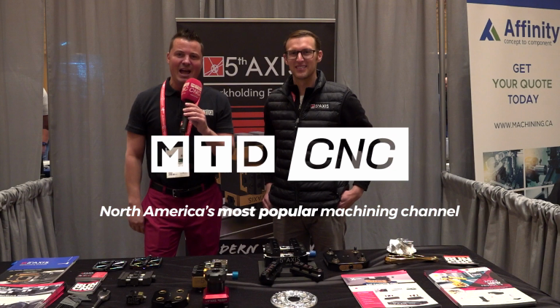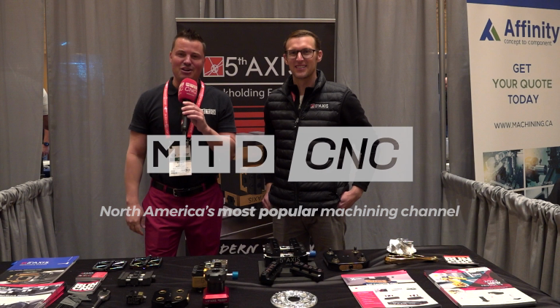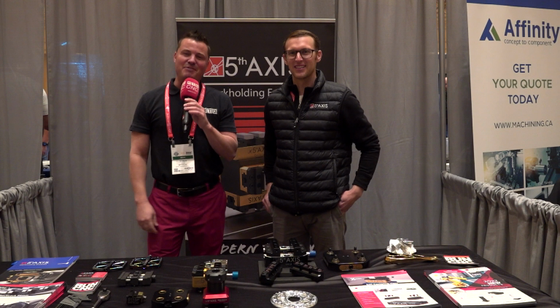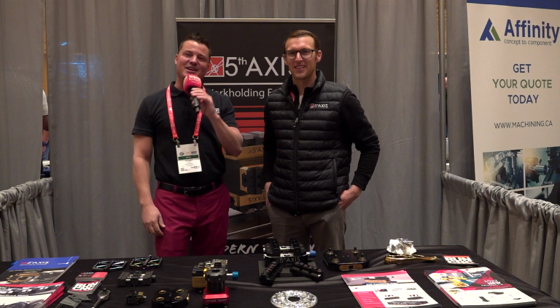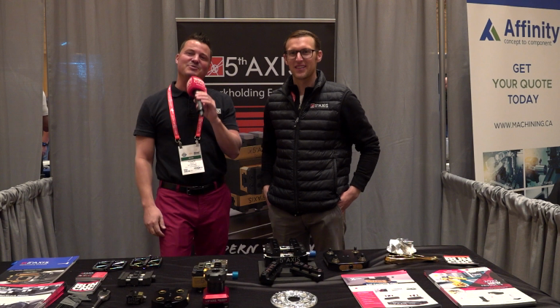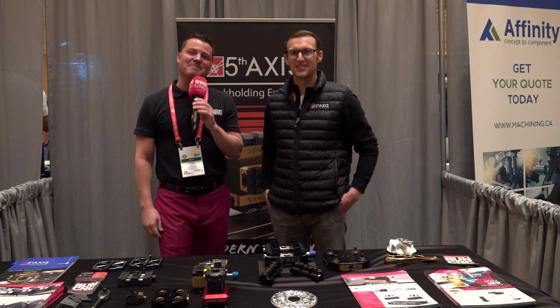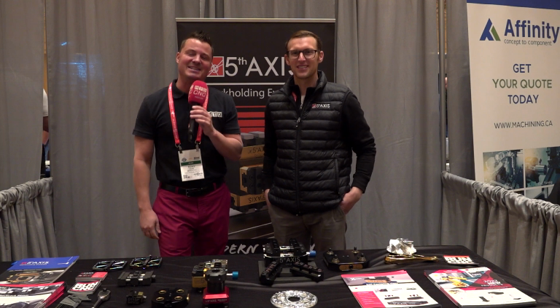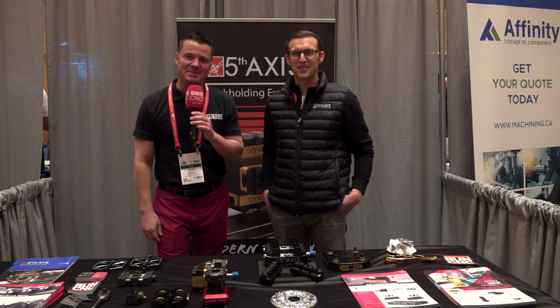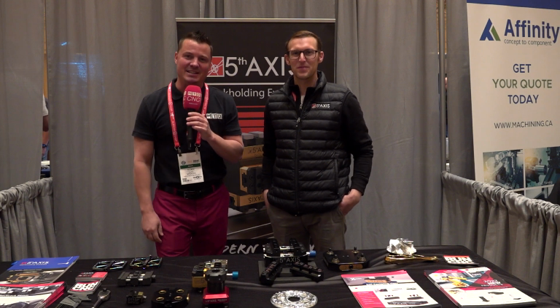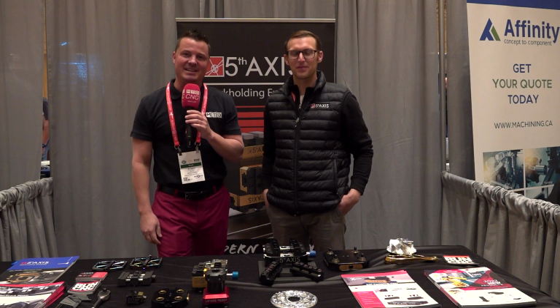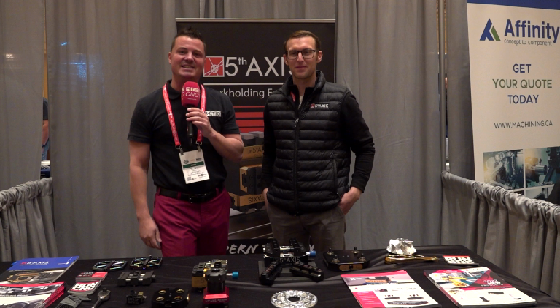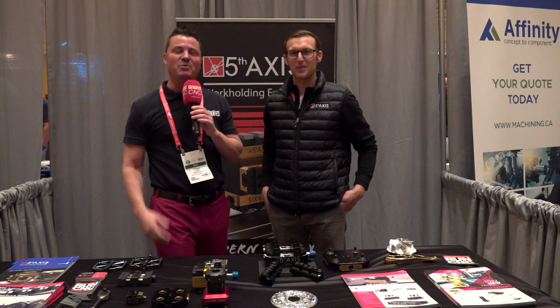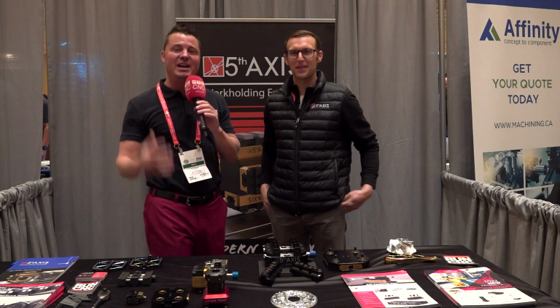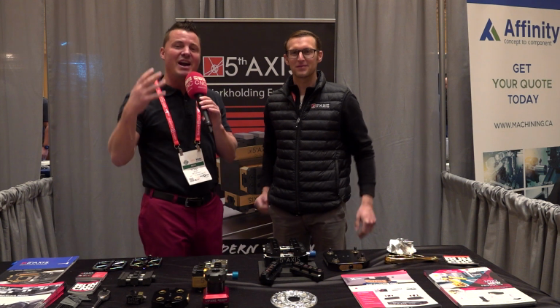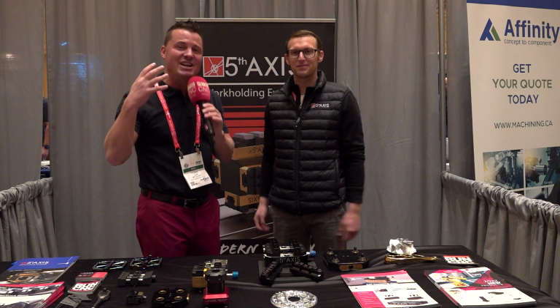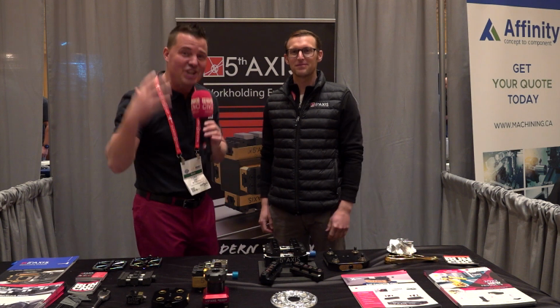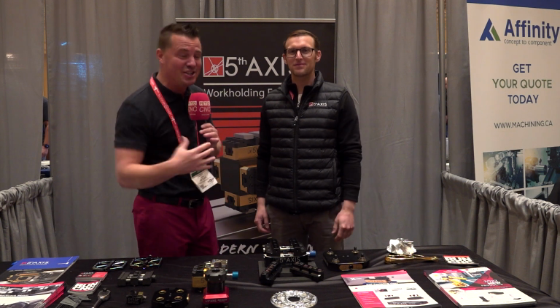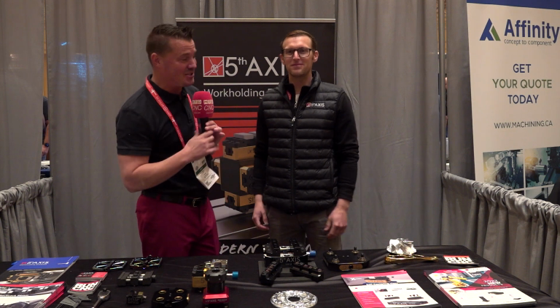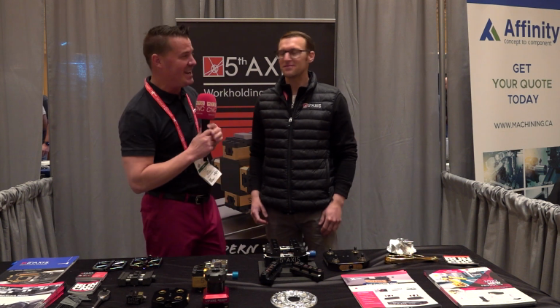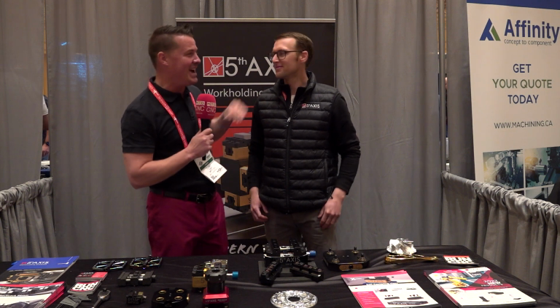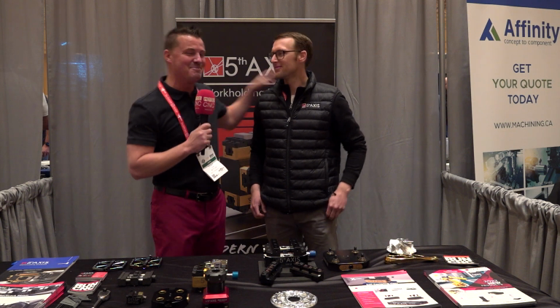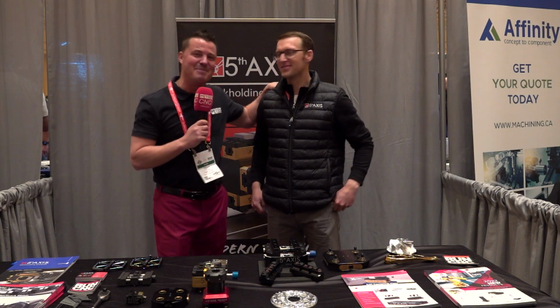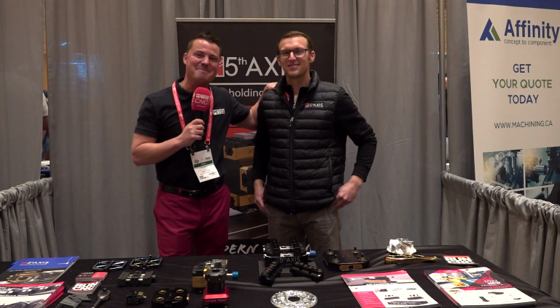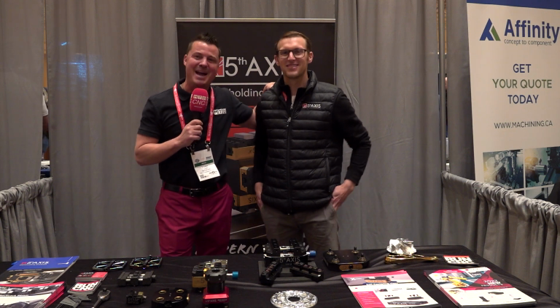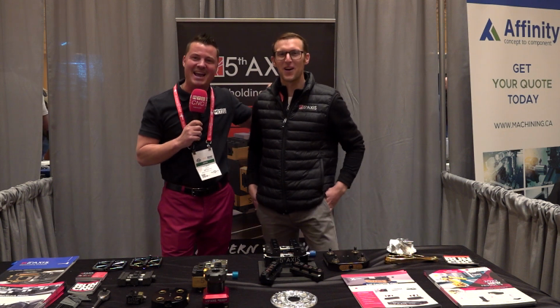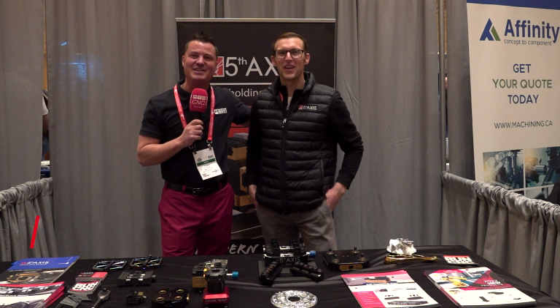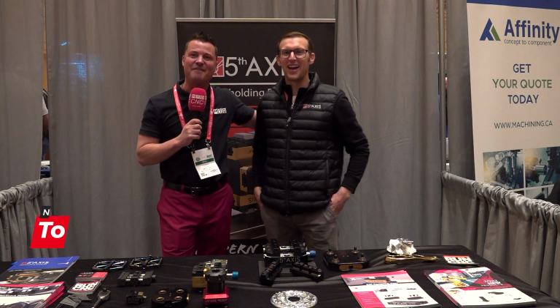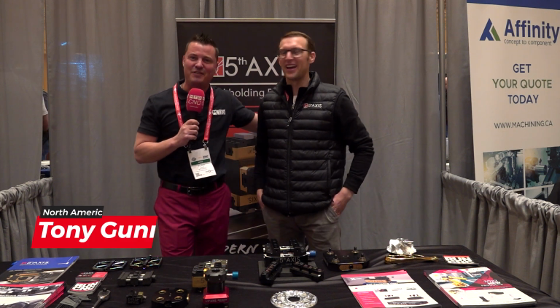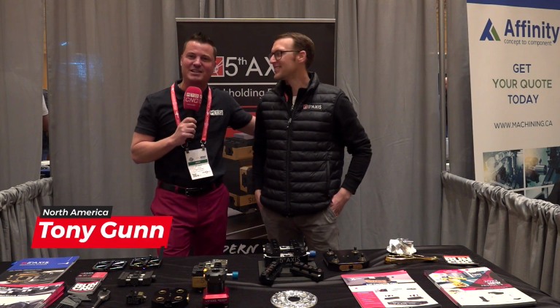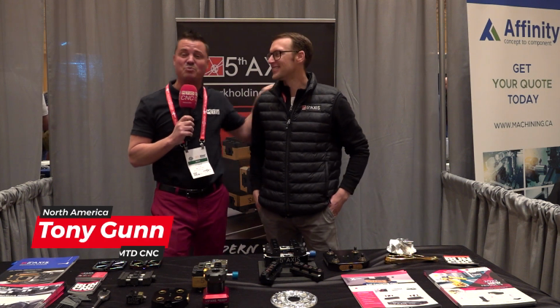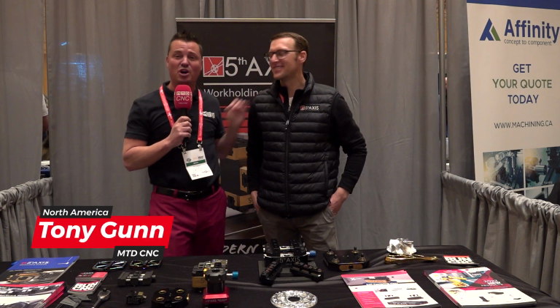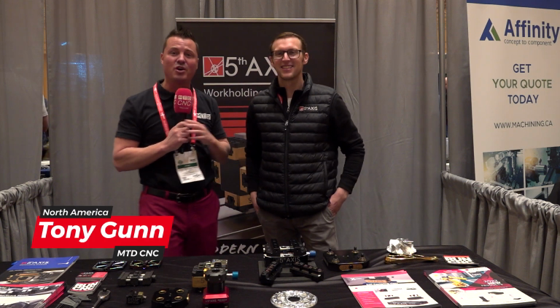Hello, my friends. Welcome back to MTDCNC. We are at SHOT Show today. I'm with my buddy Matt Evans at Fifth Axis Work Holding.